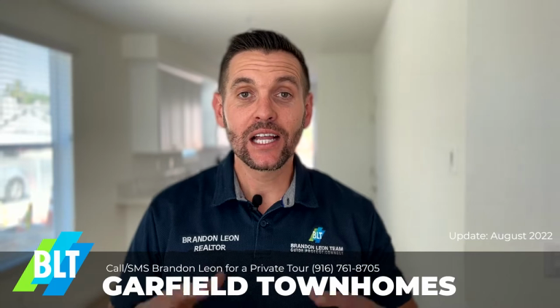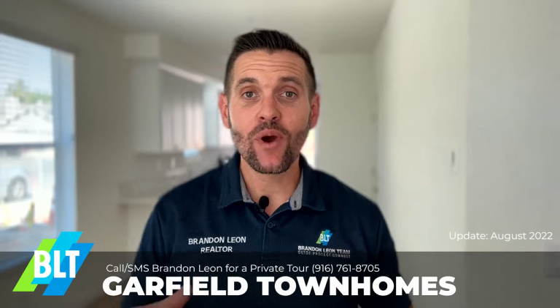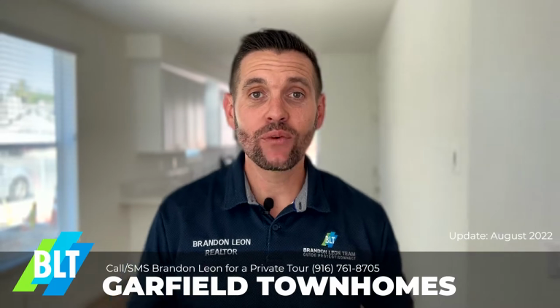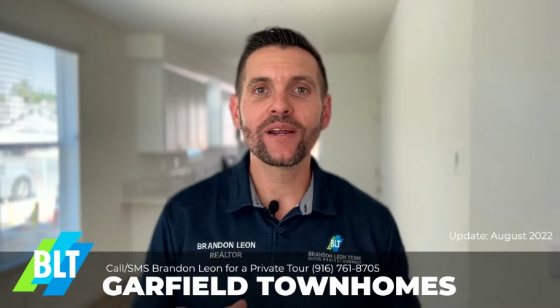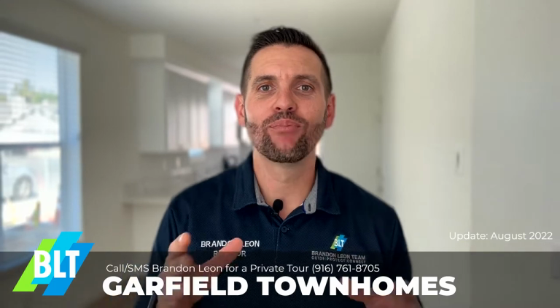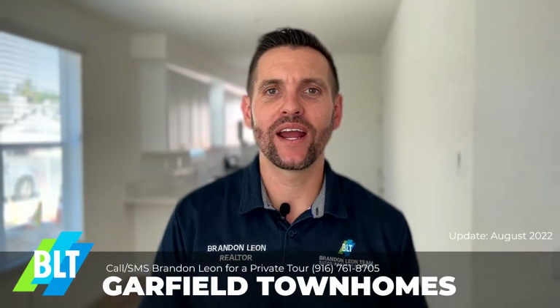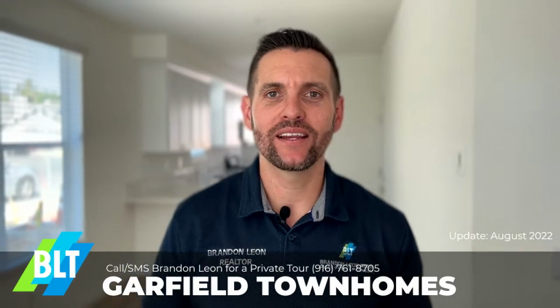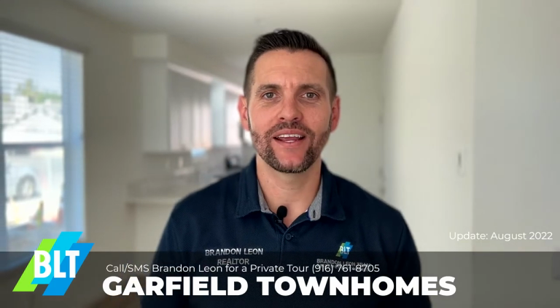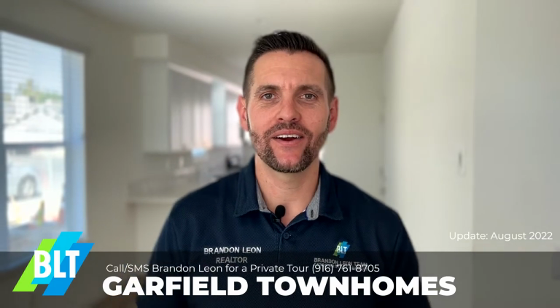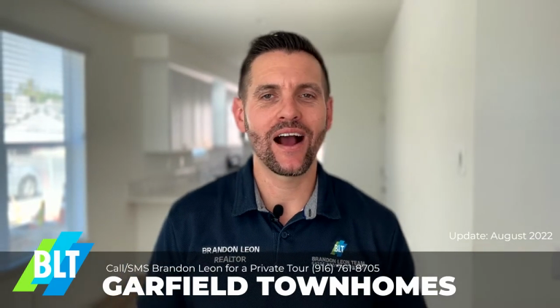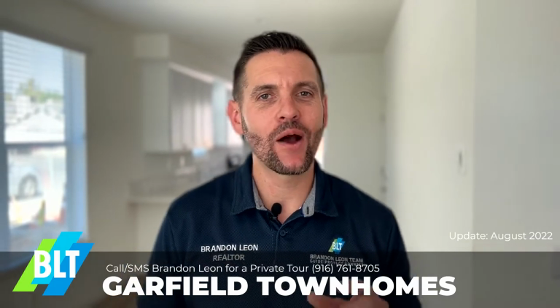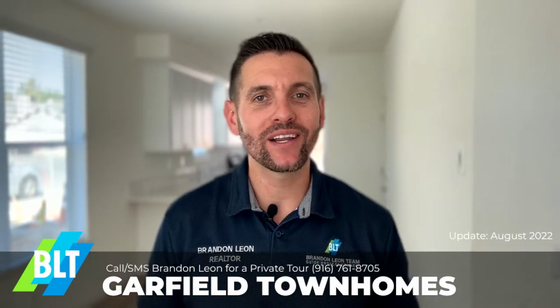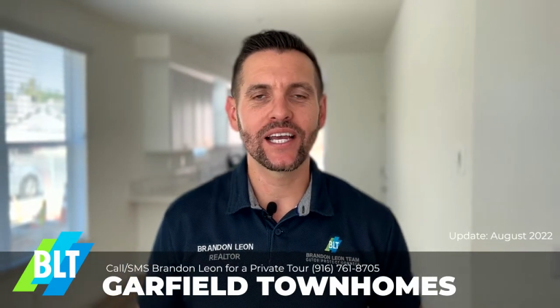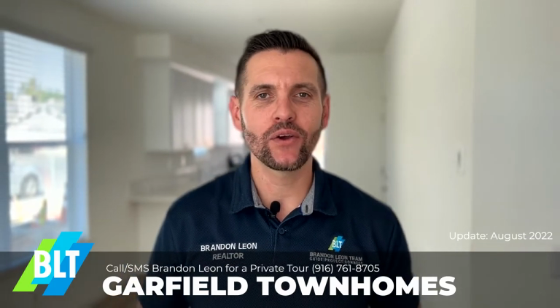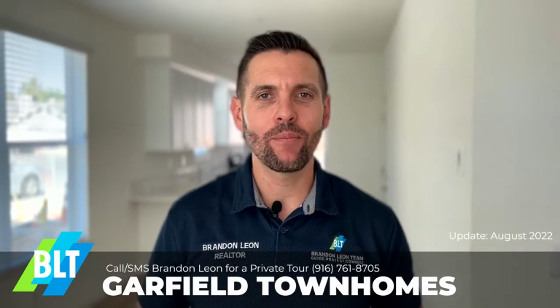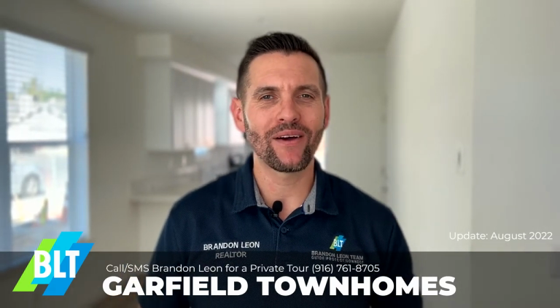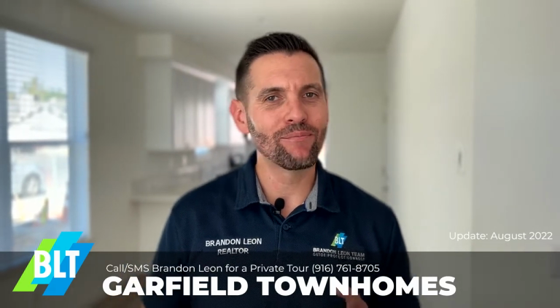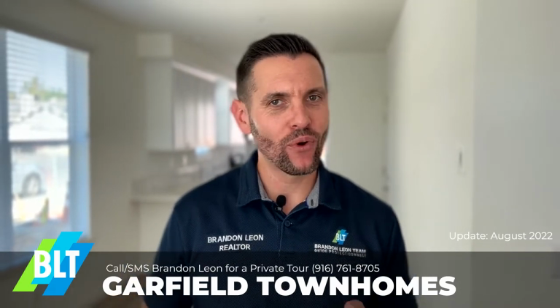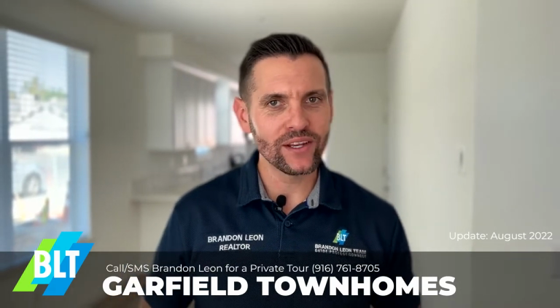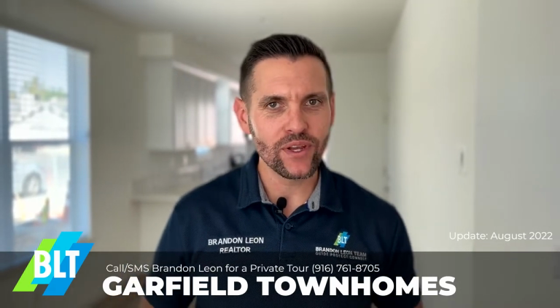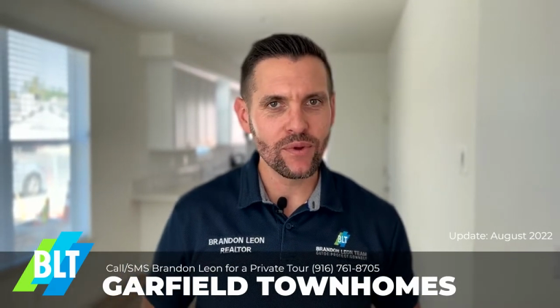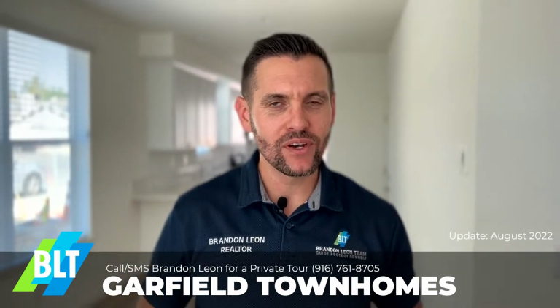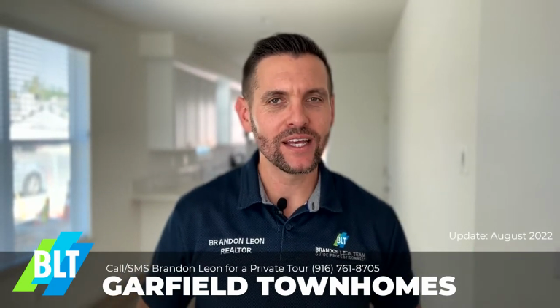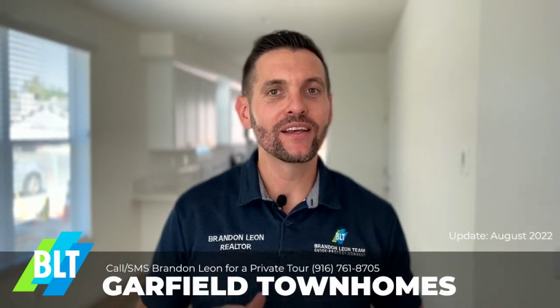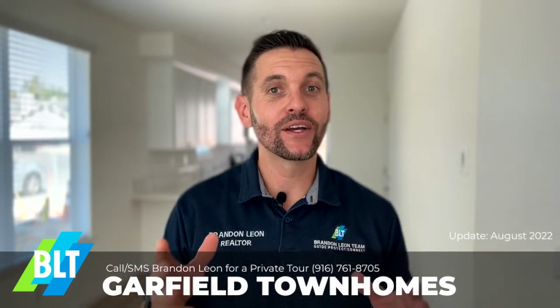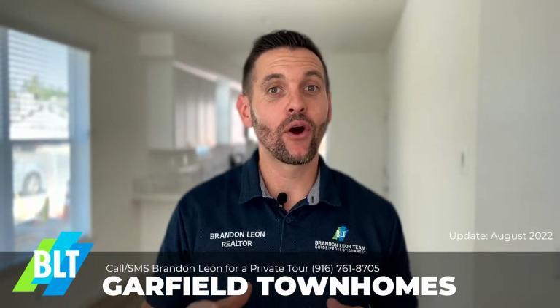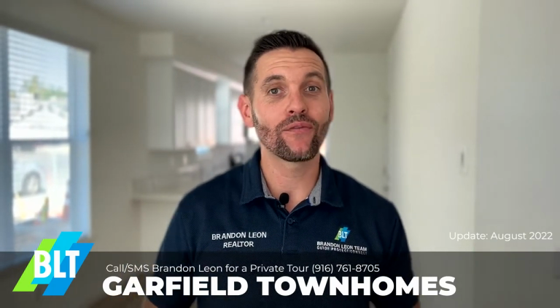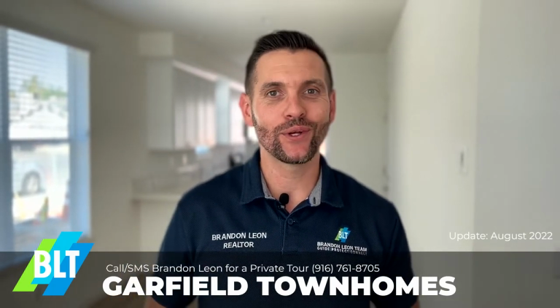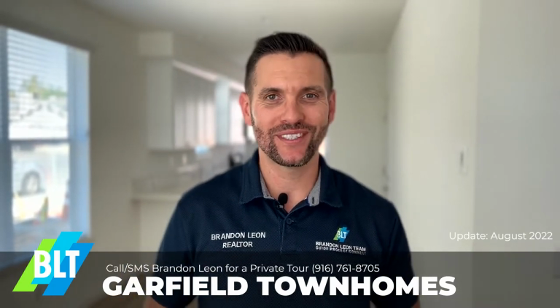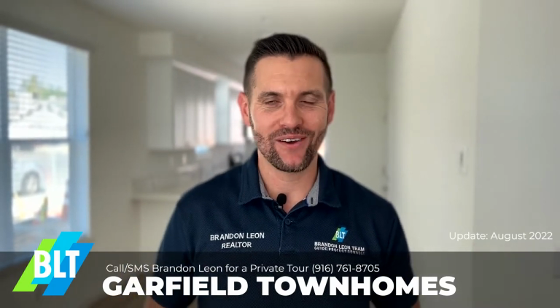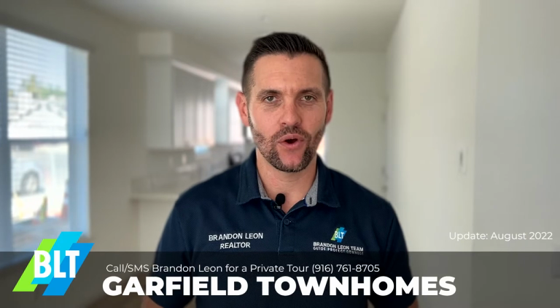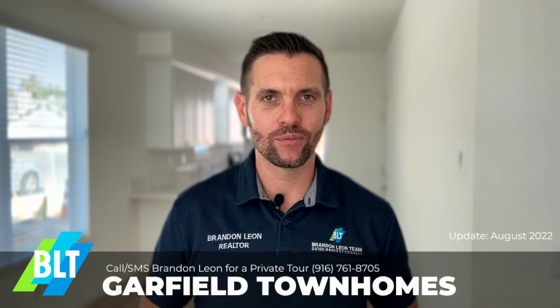Hello everyone, Brandon here. I want to tell you about a brand new community, the Garfield Townhomes.